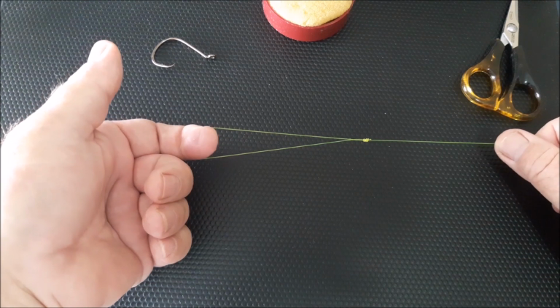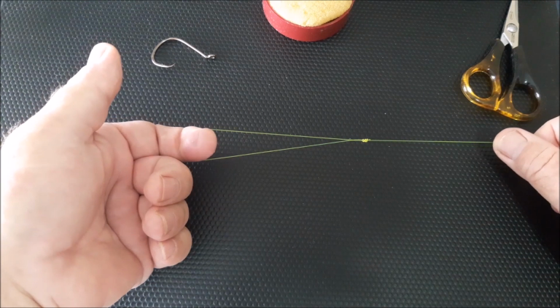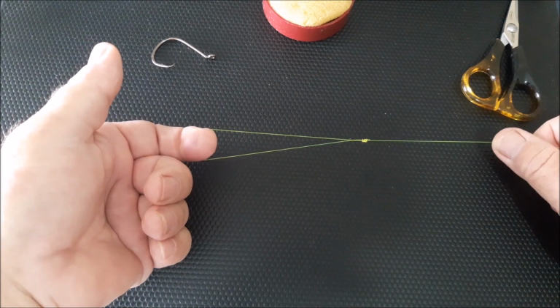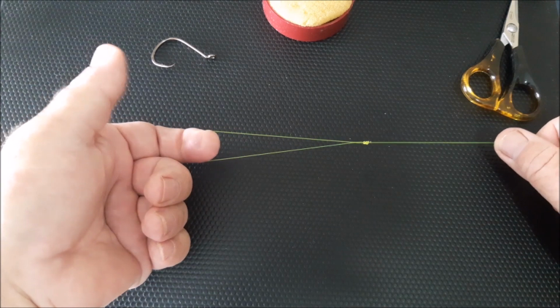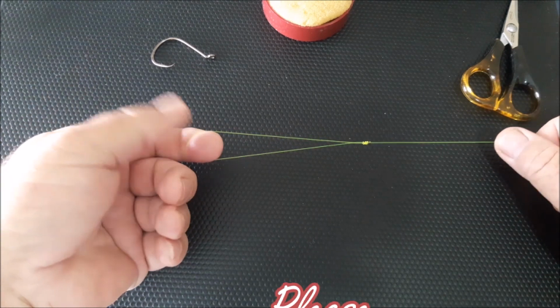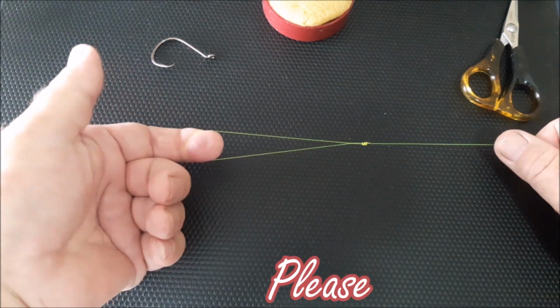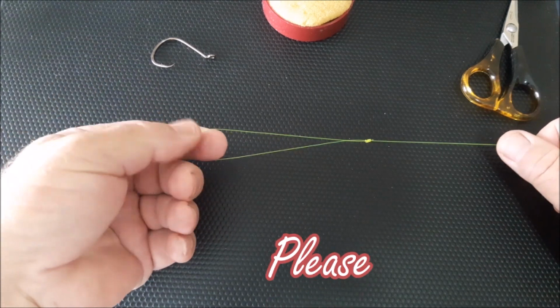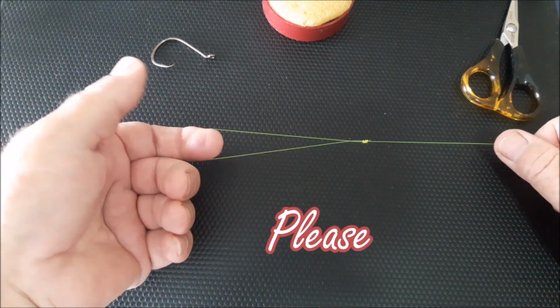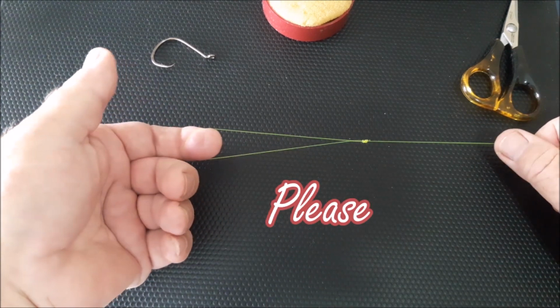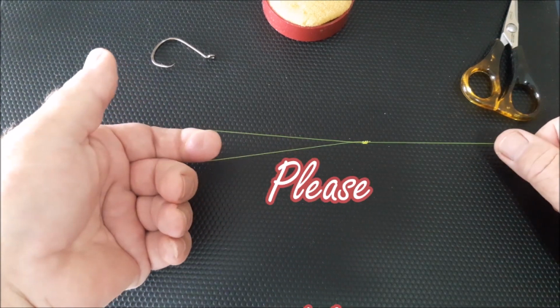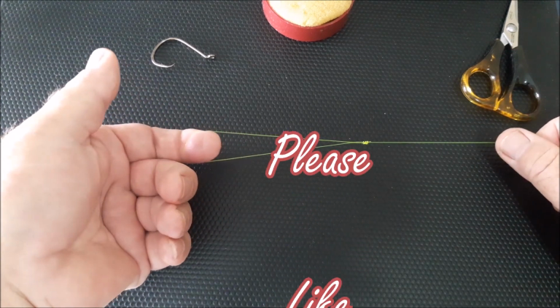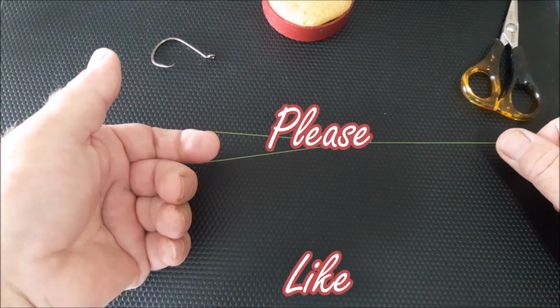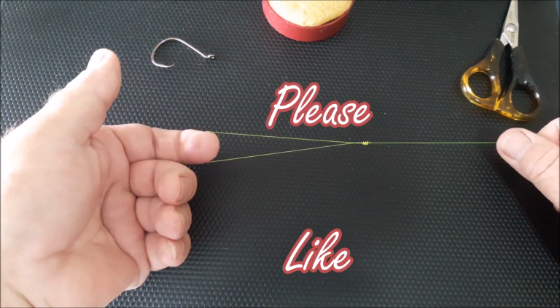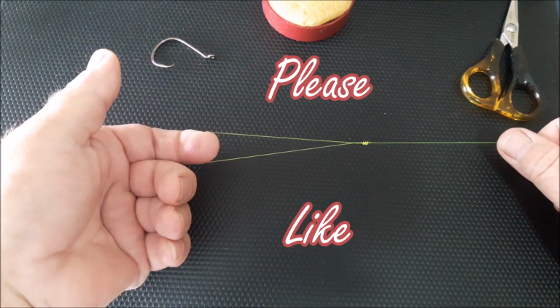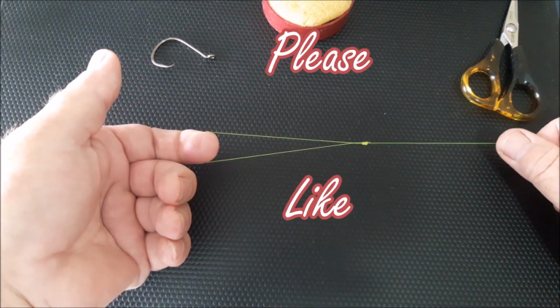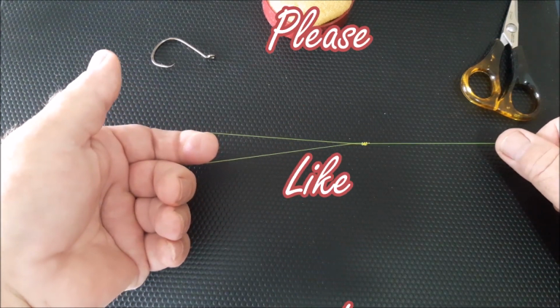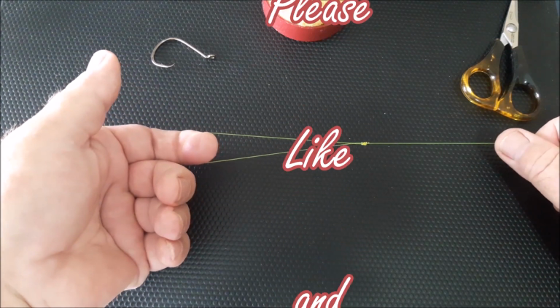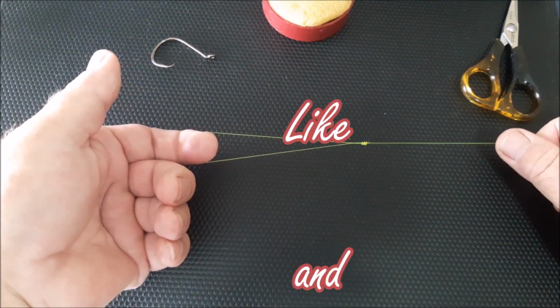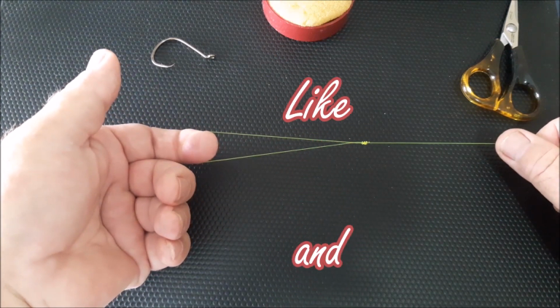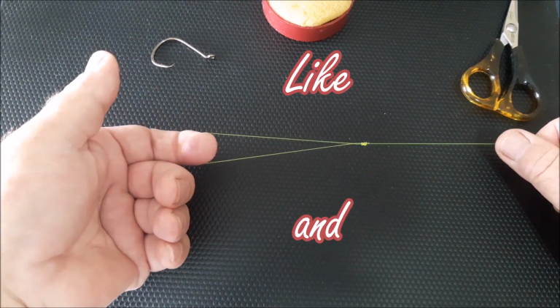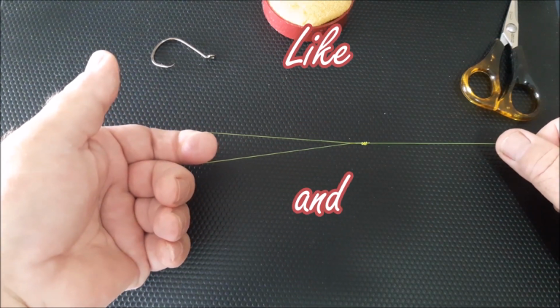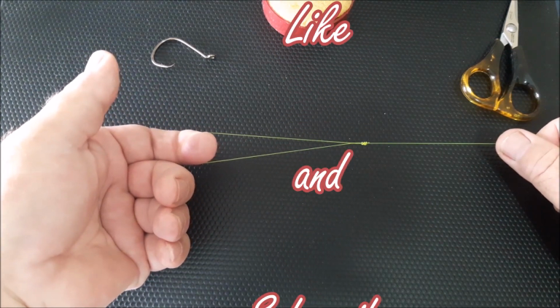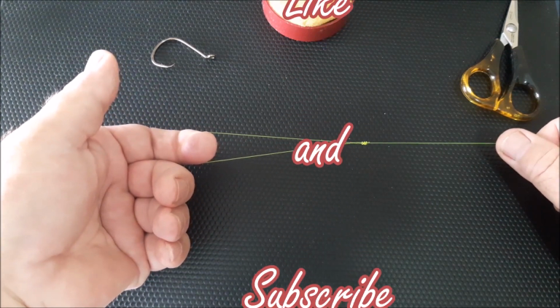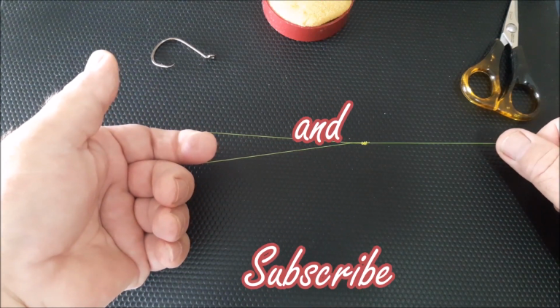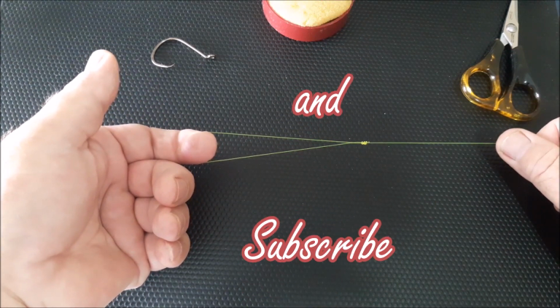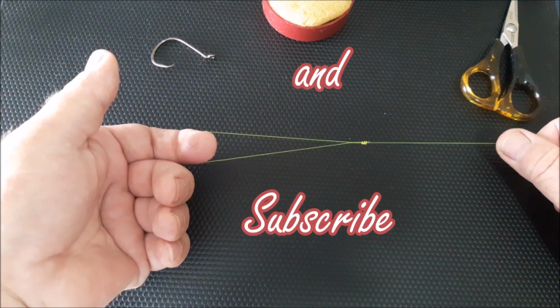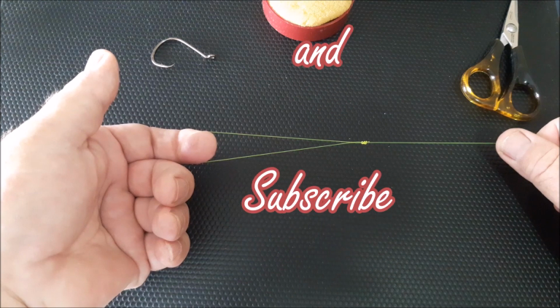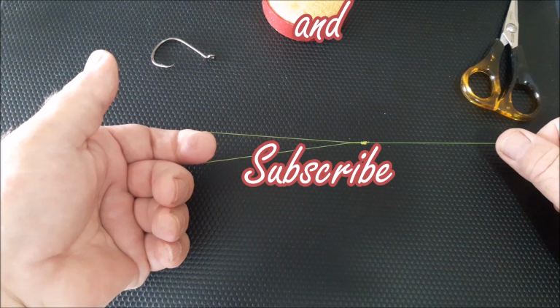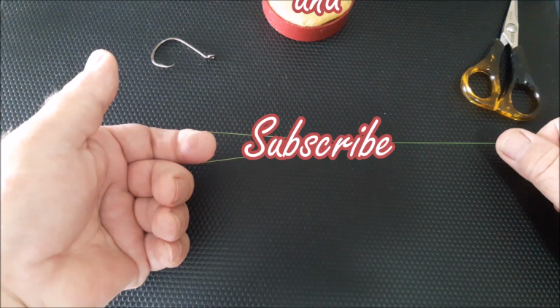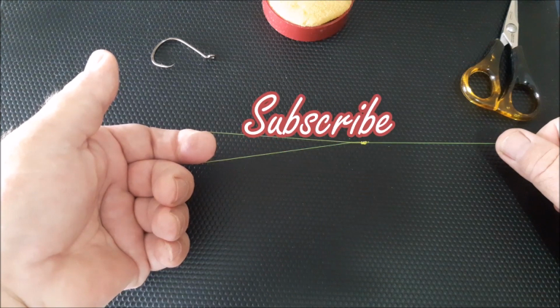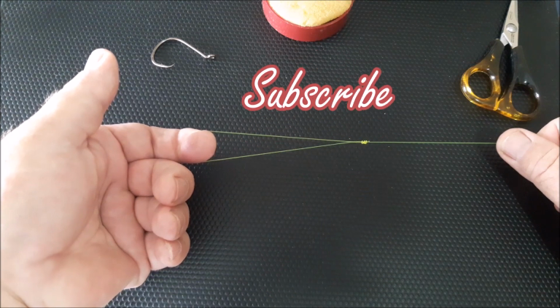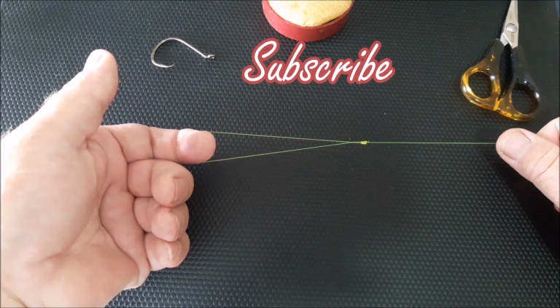There you have it — one surgeon's loop knot. If you do like my videos, please like and subscribe.